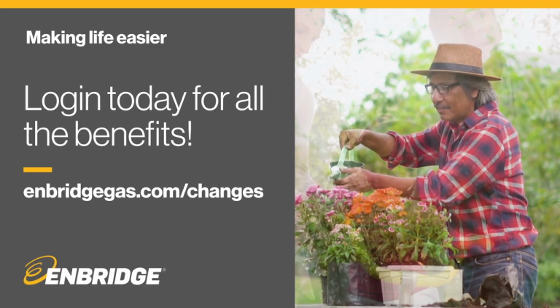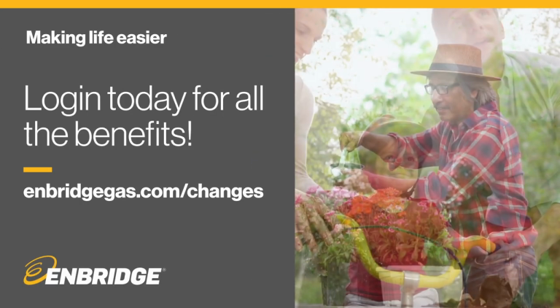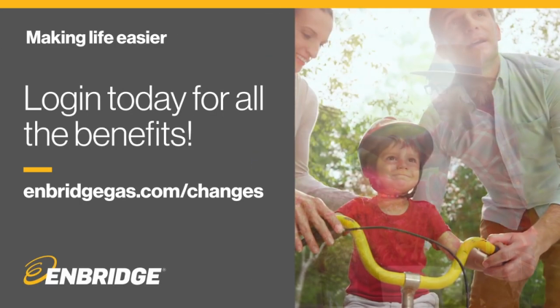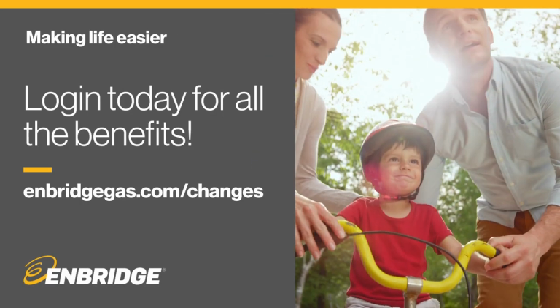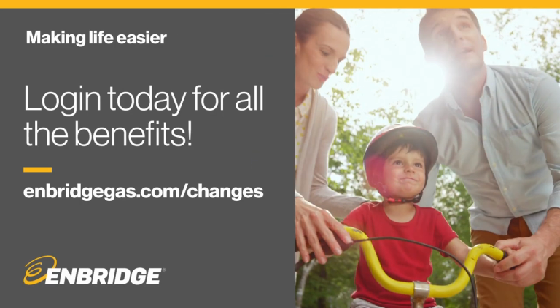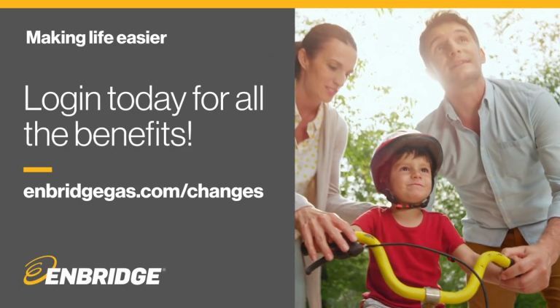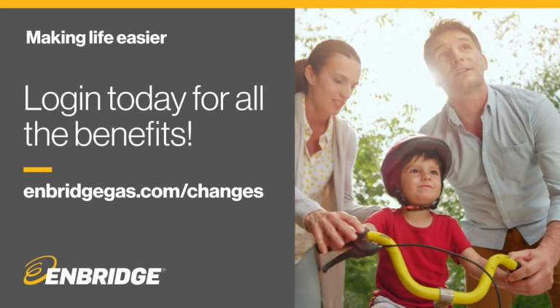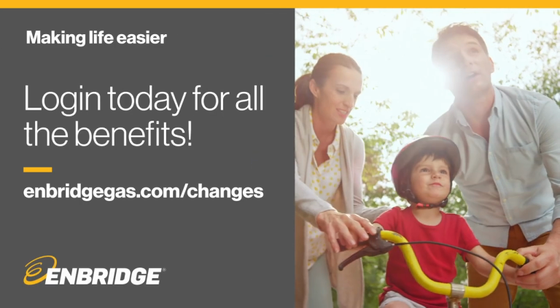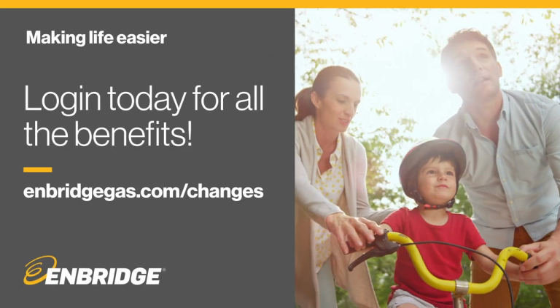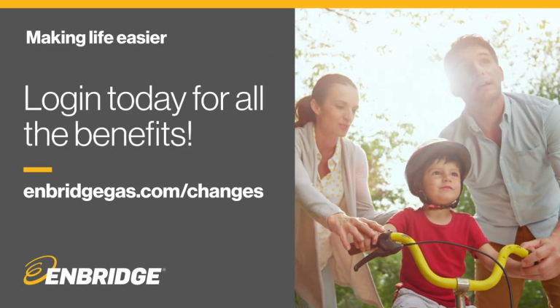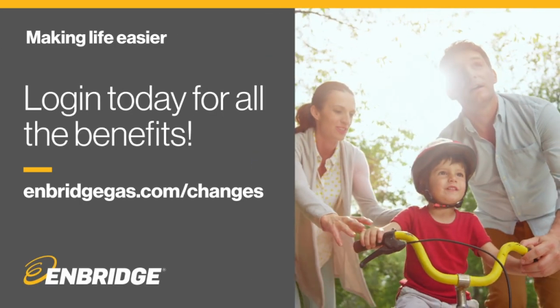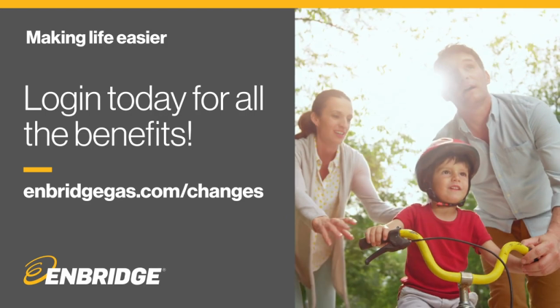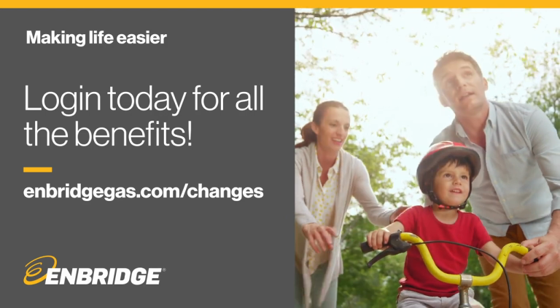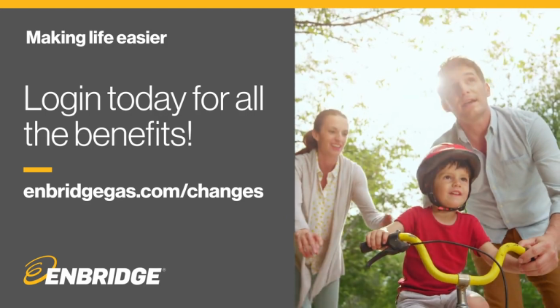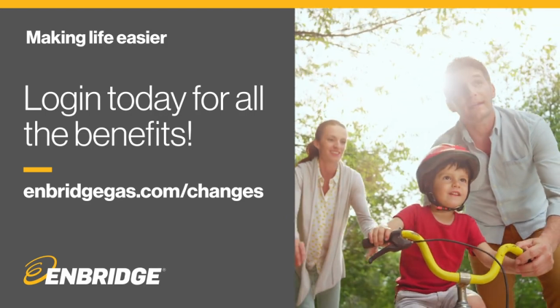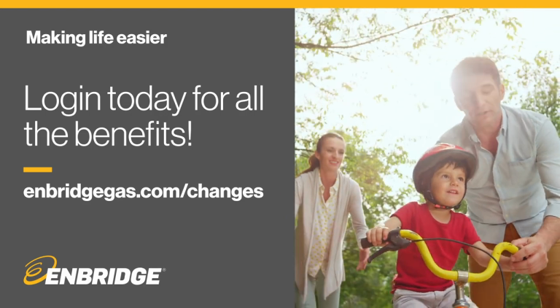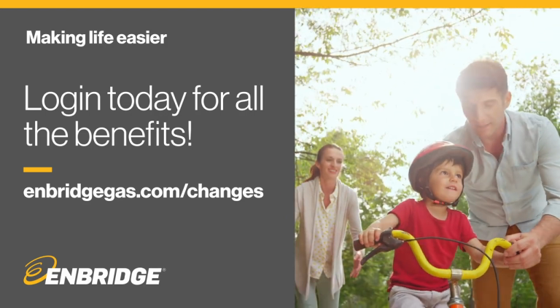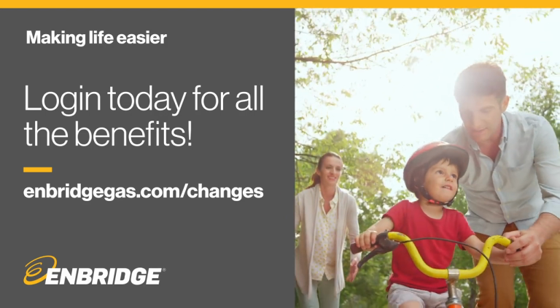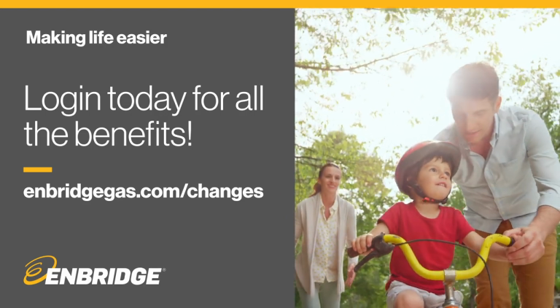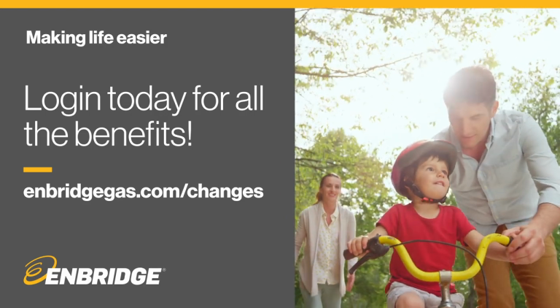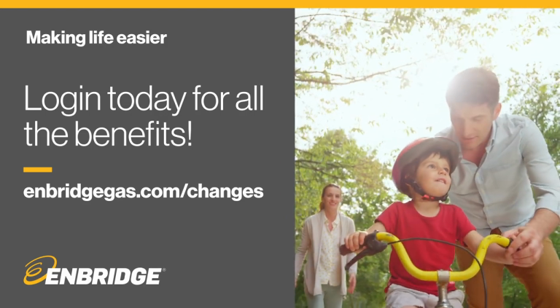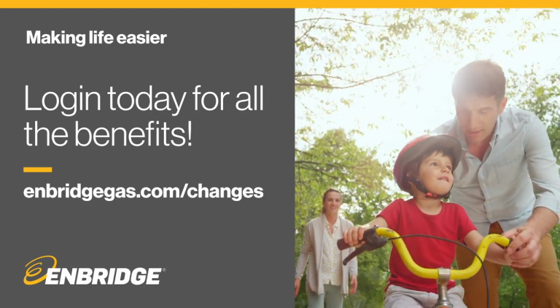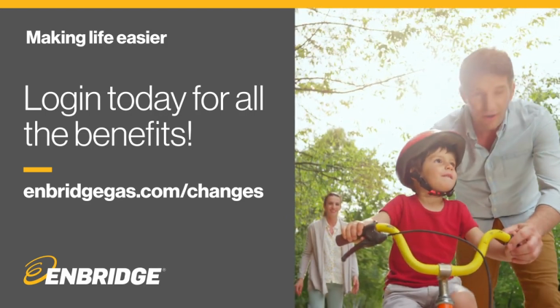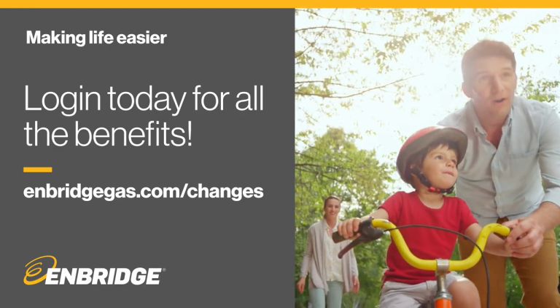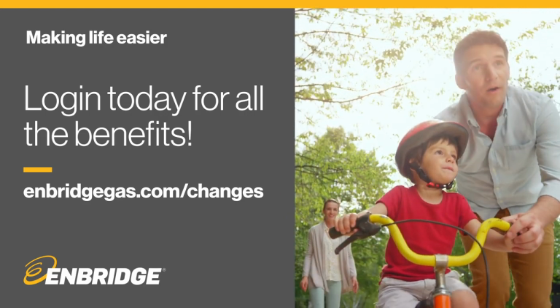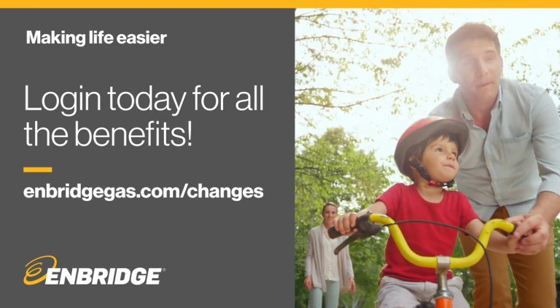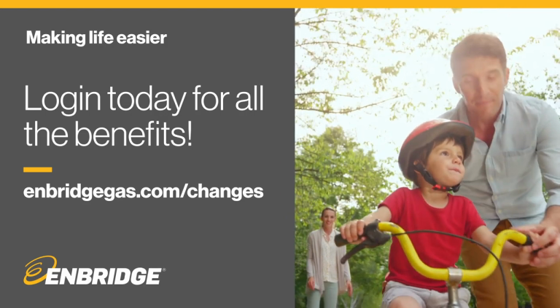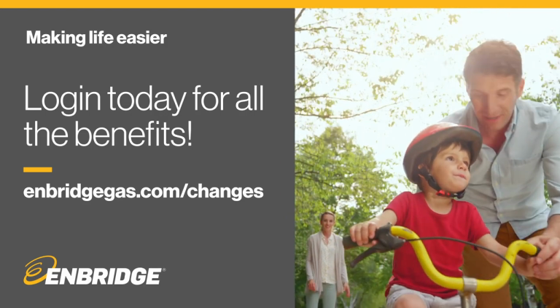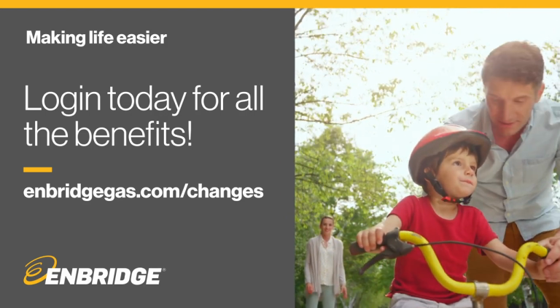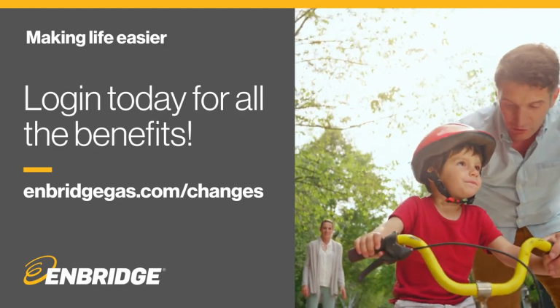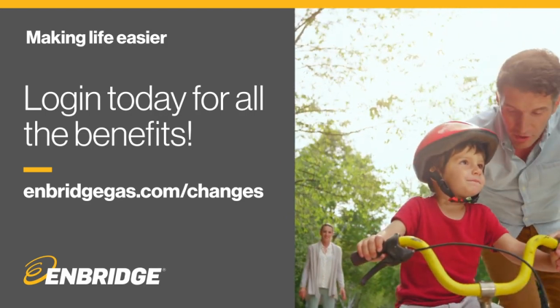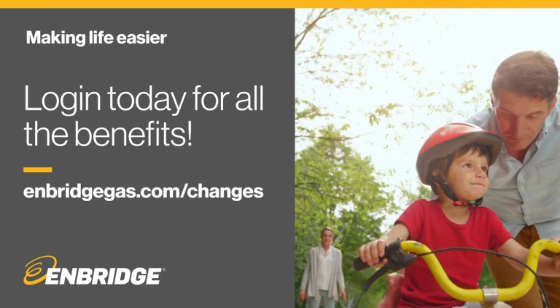At Enbridge Gas, we've made it easier to manage your account online so you can spend more time on the things you love.